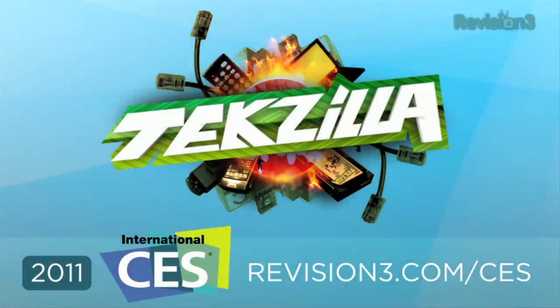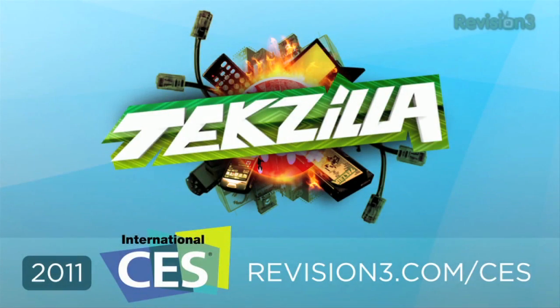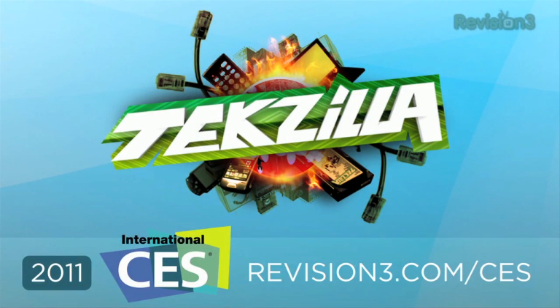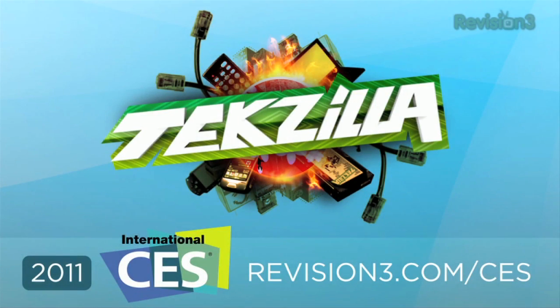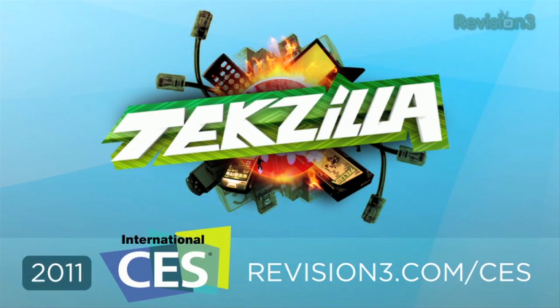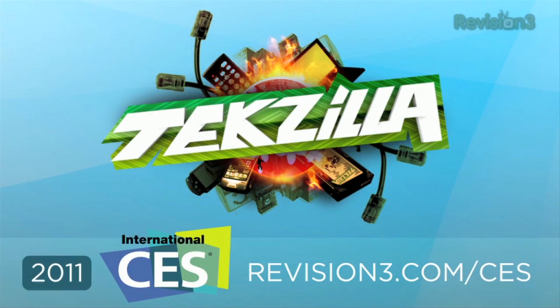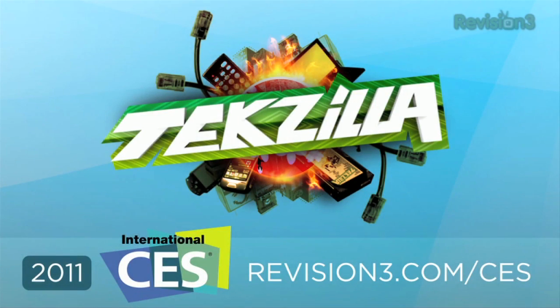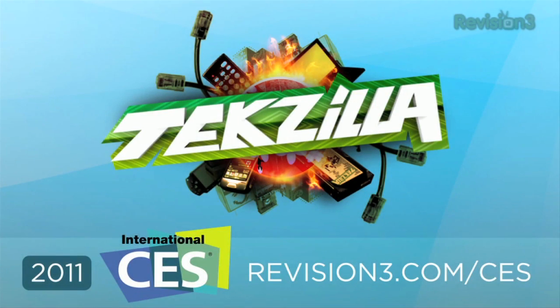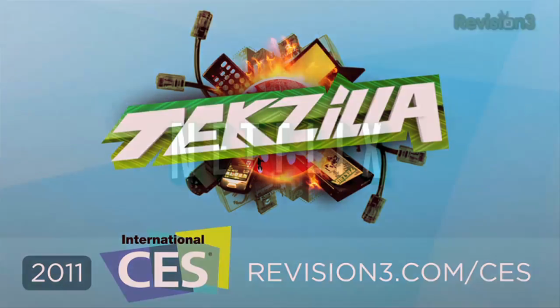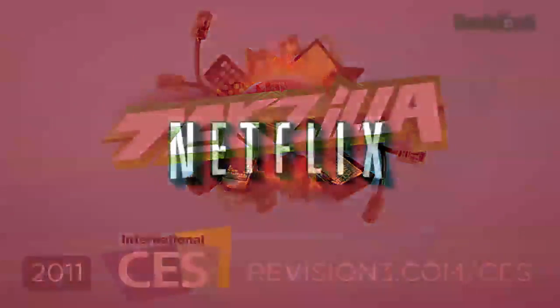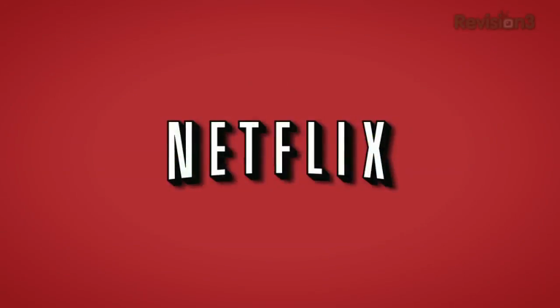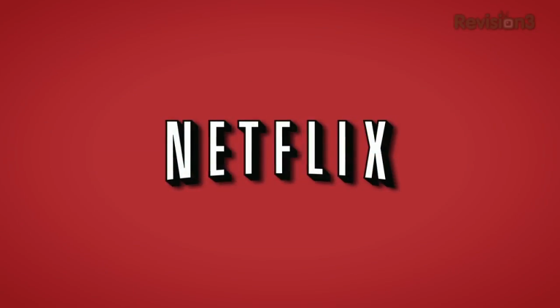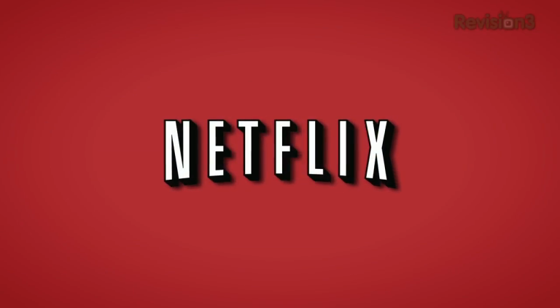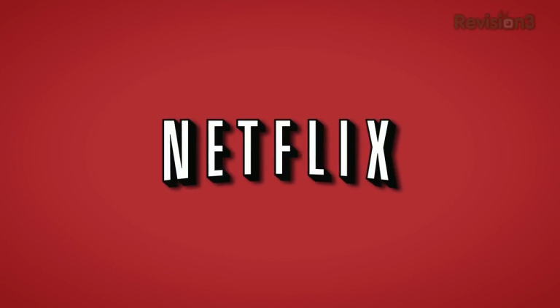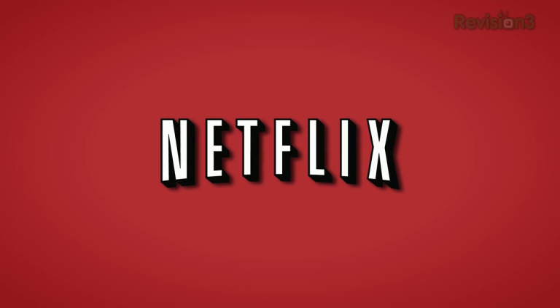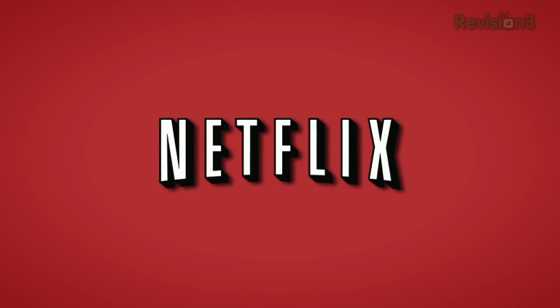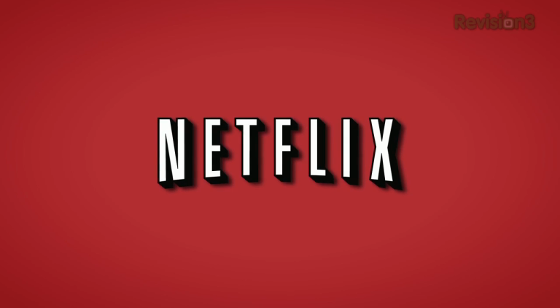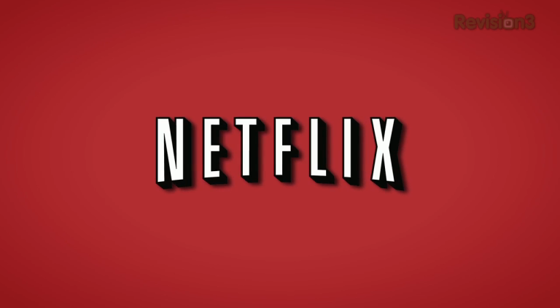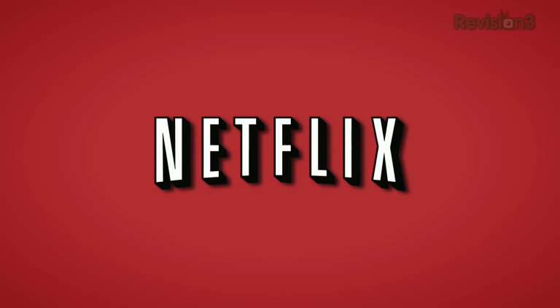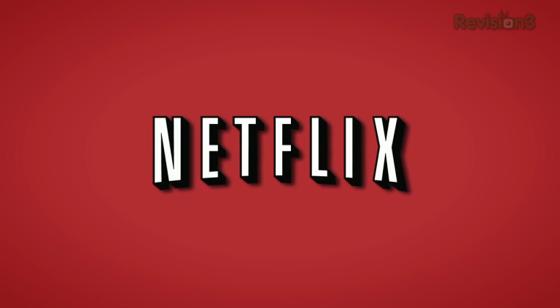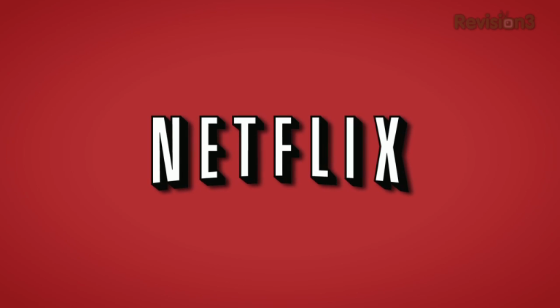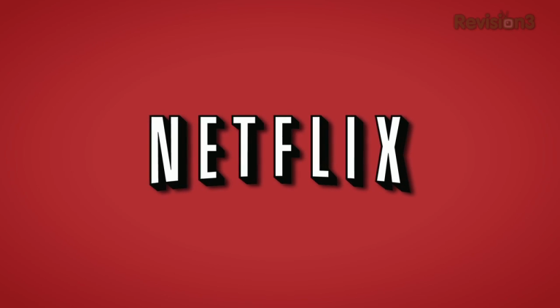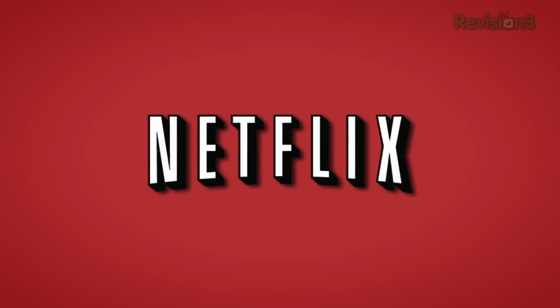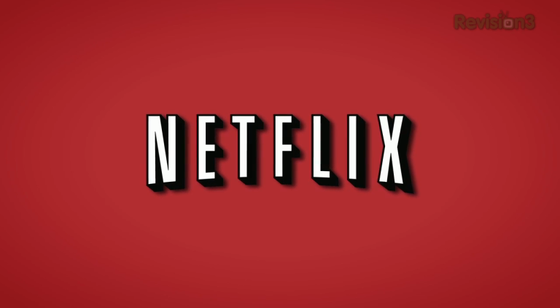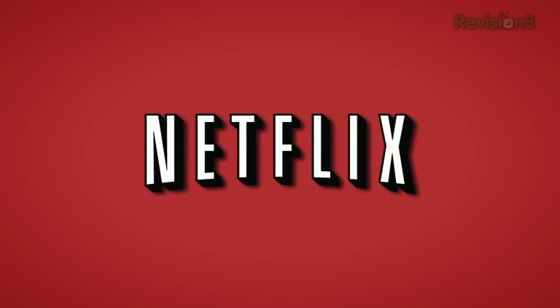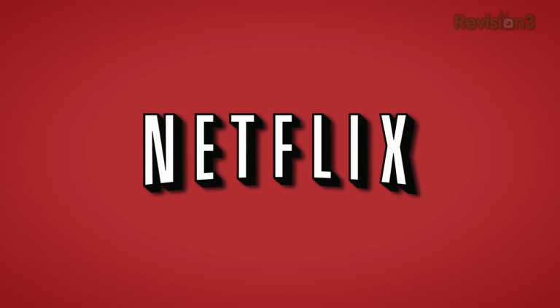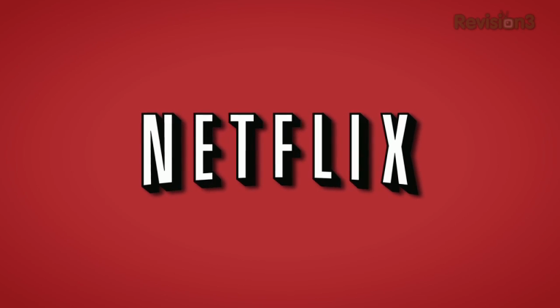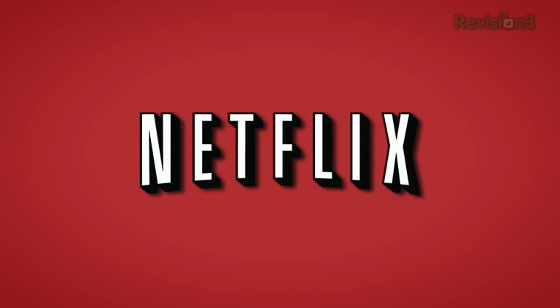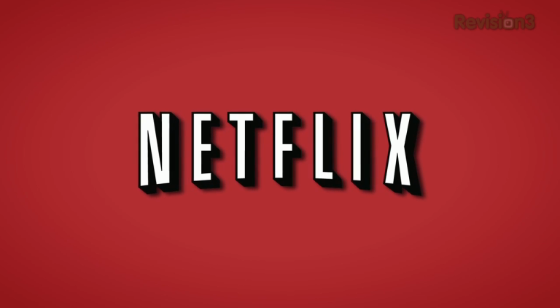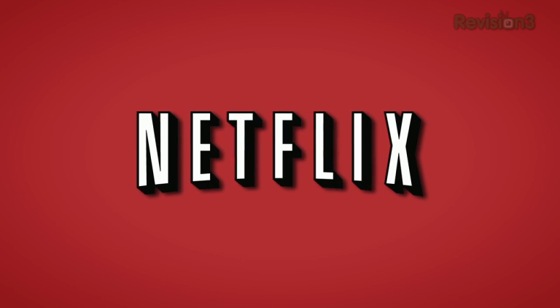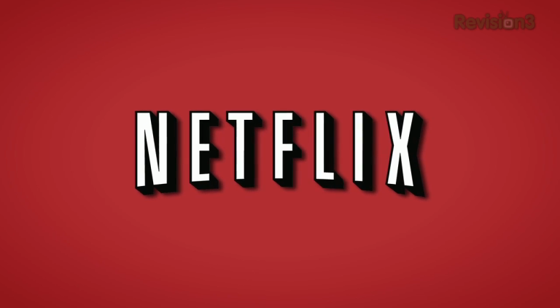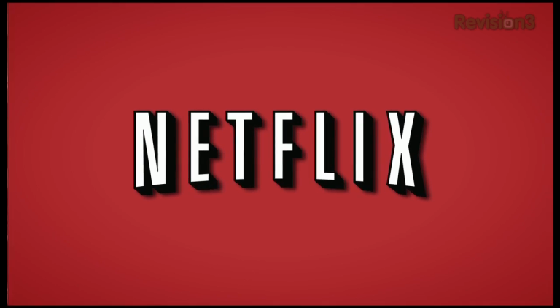This Techzilla Daily is brought to you by Netflix. Go to www.netflix.com/TZD for your free trial membership.